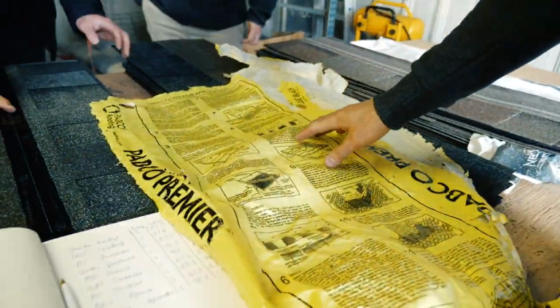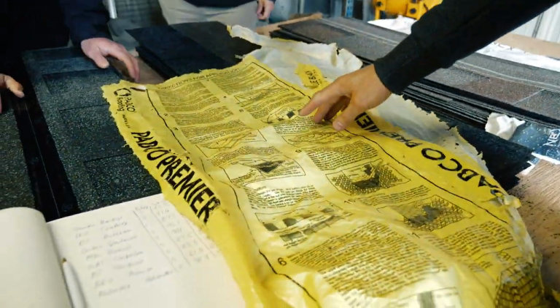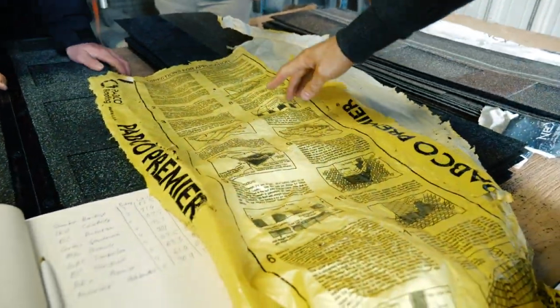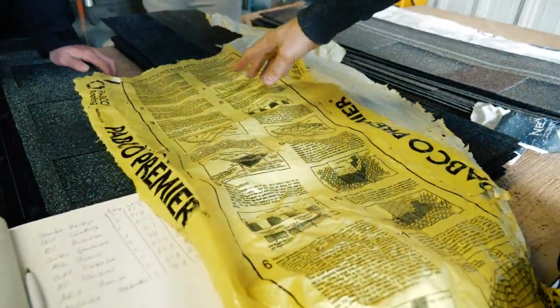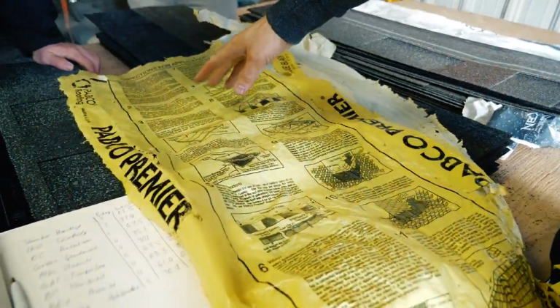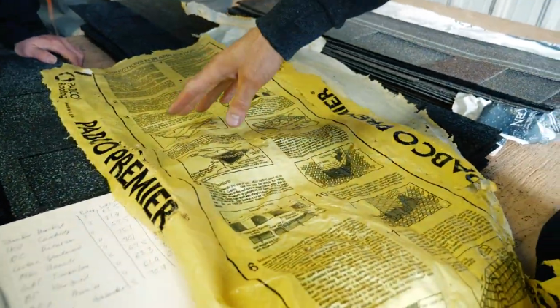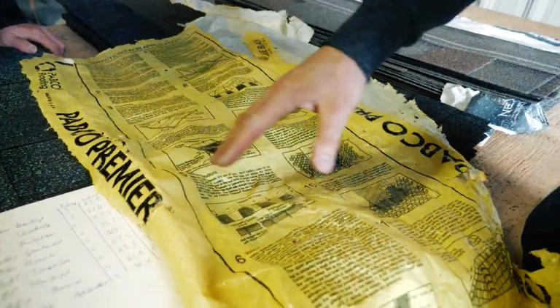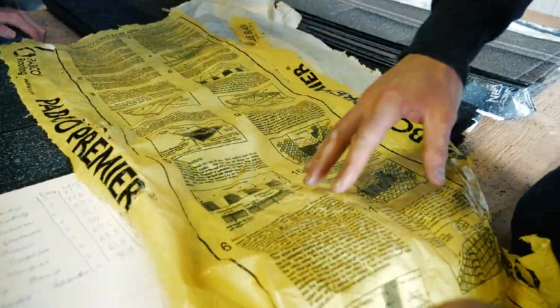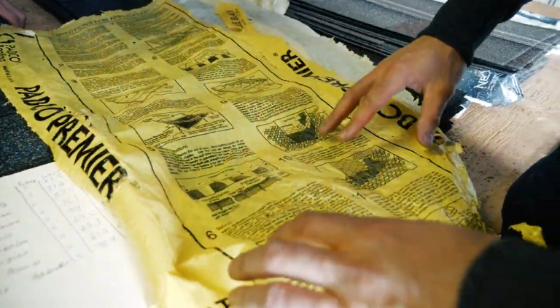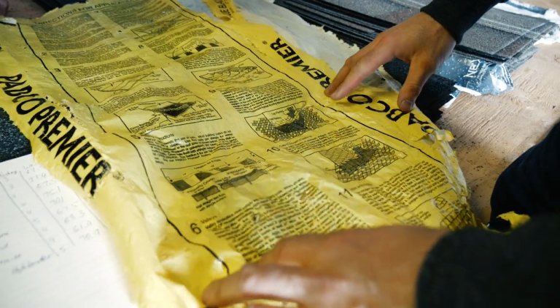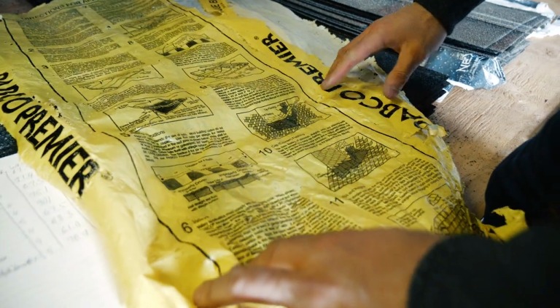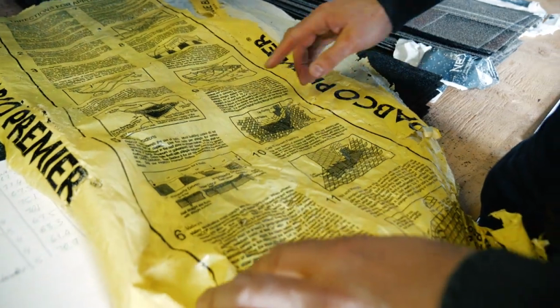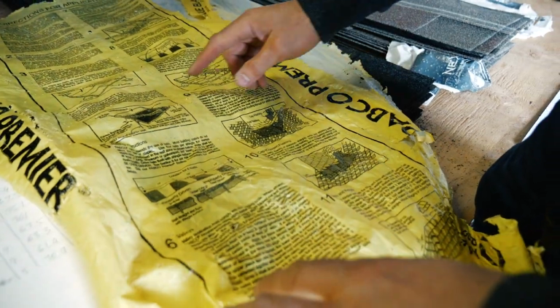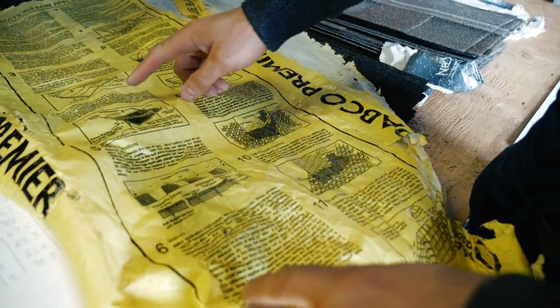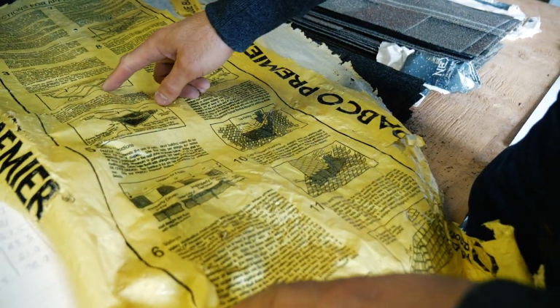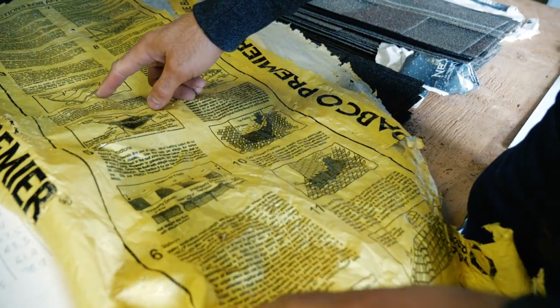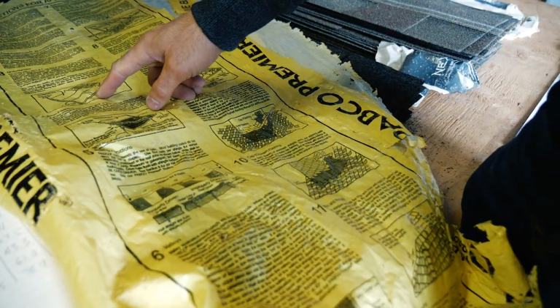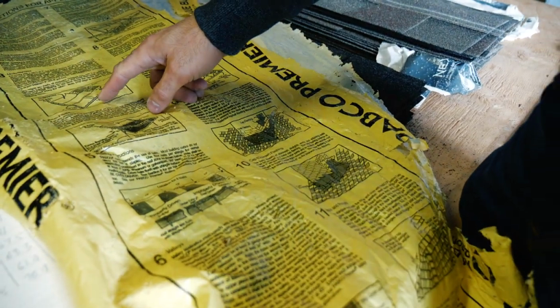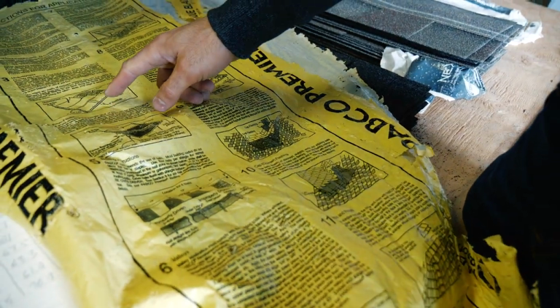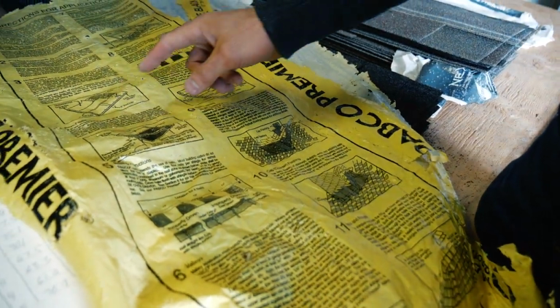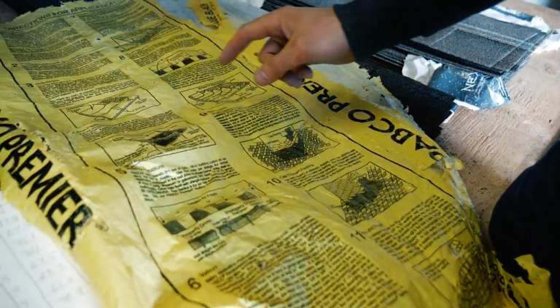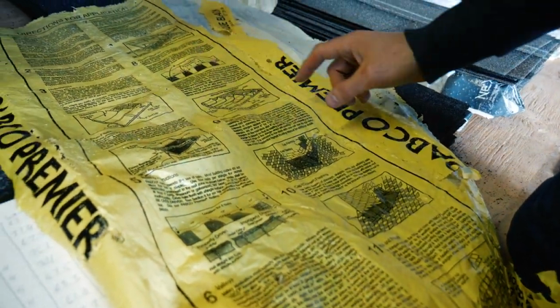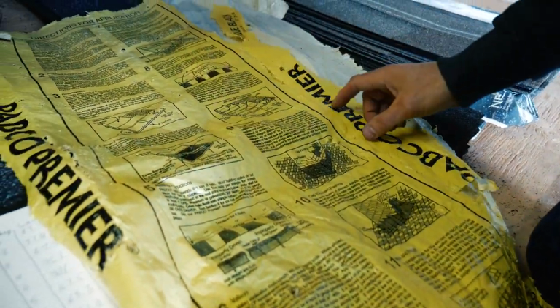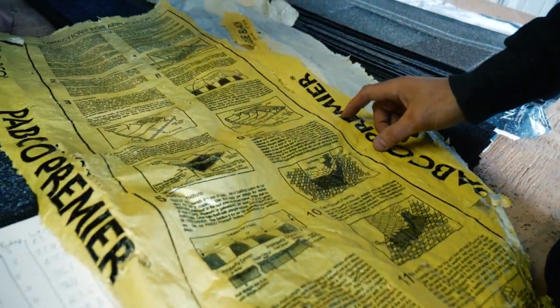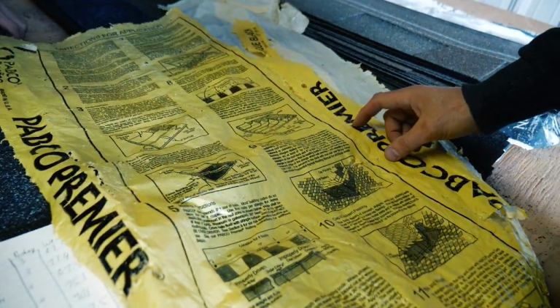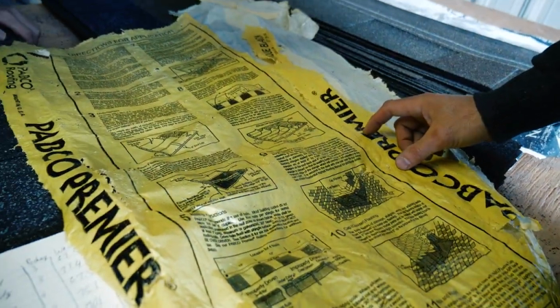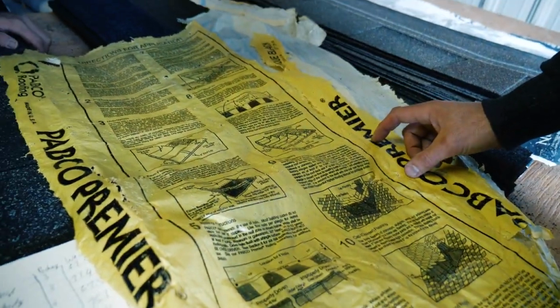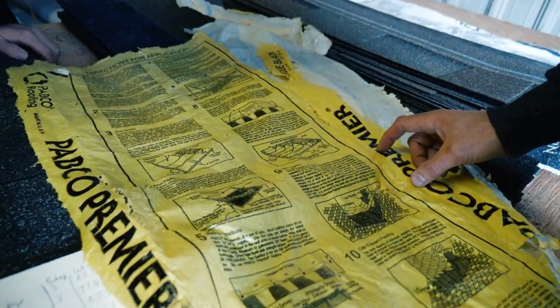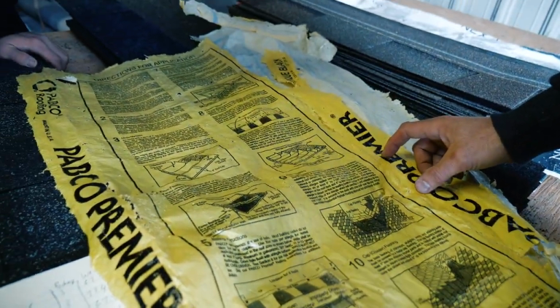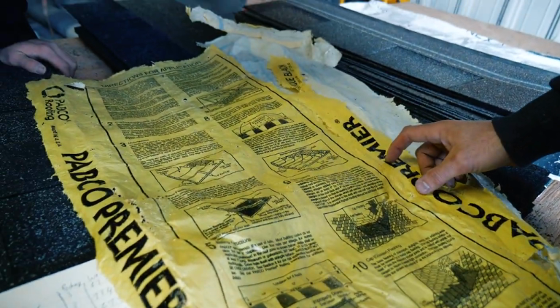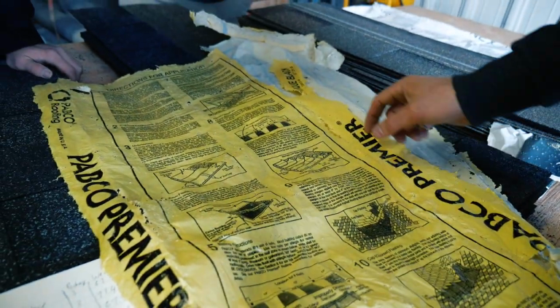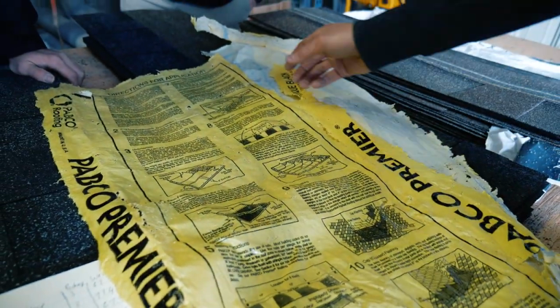There are instructions on how to install an entire roof, including underlayment. Look at this.